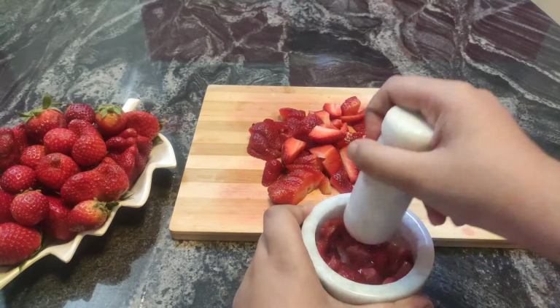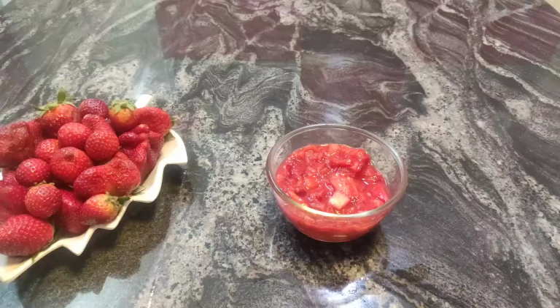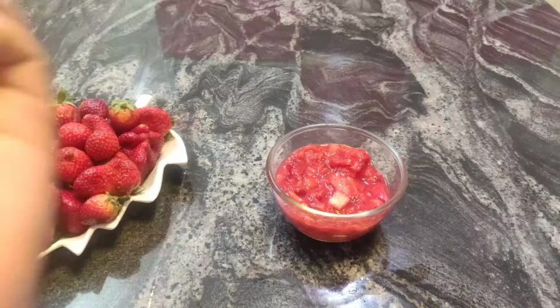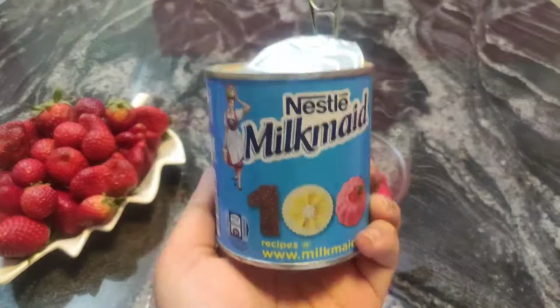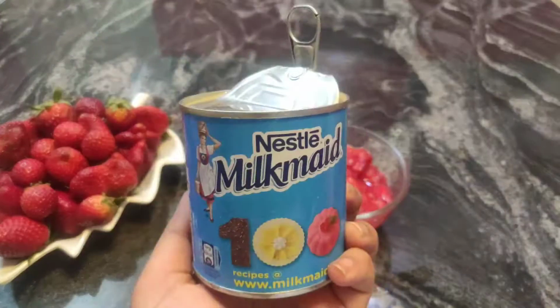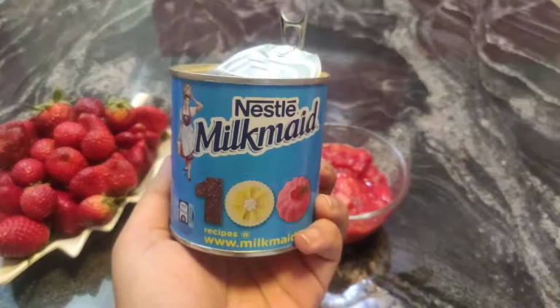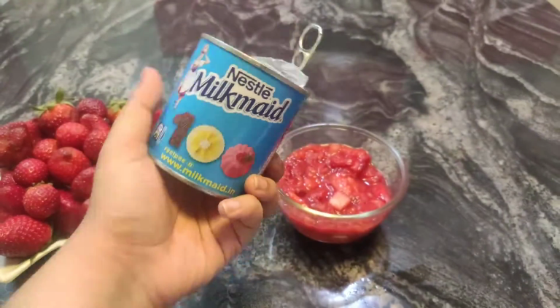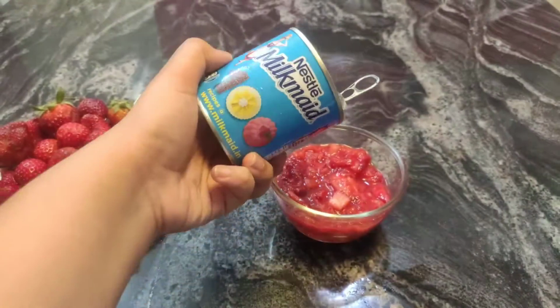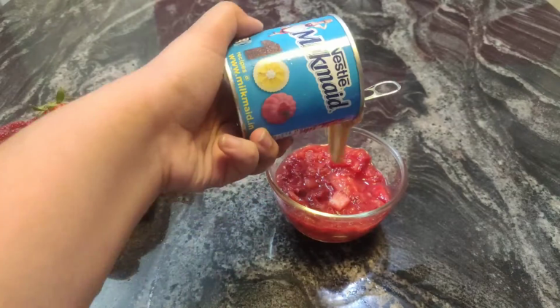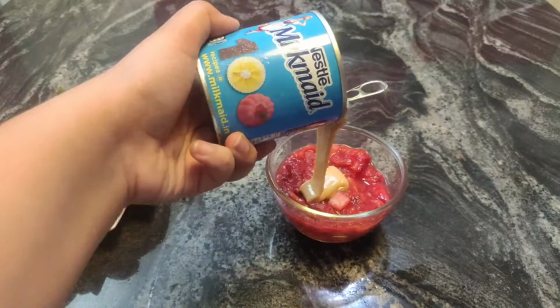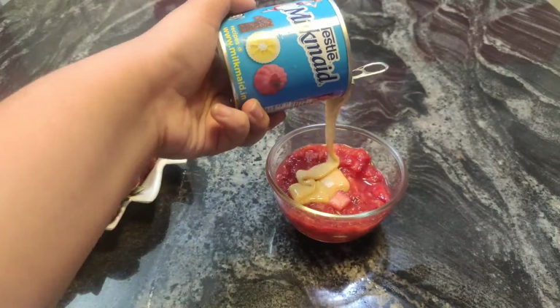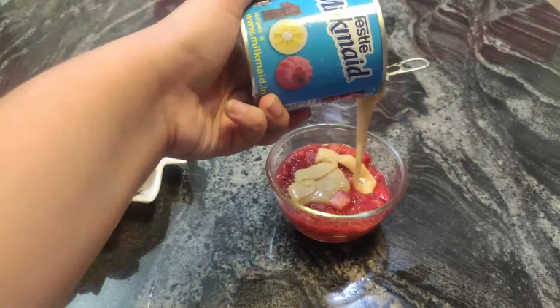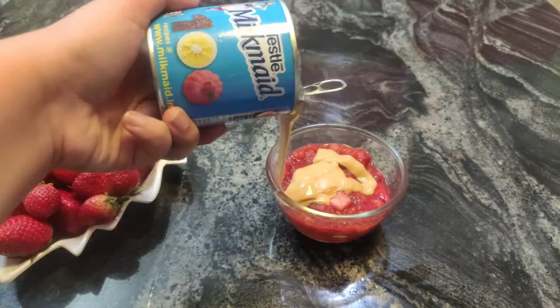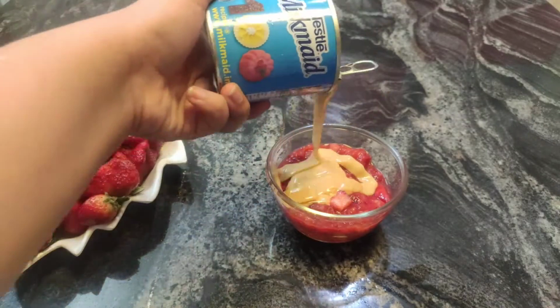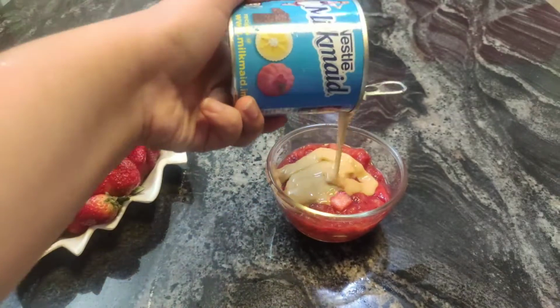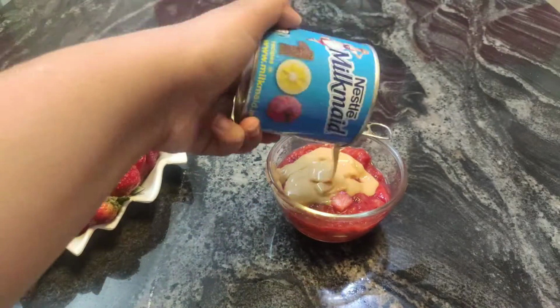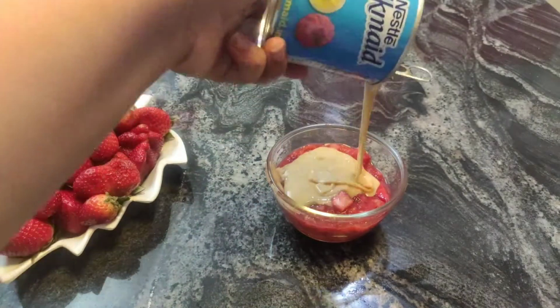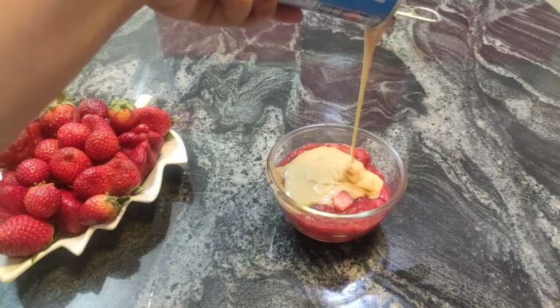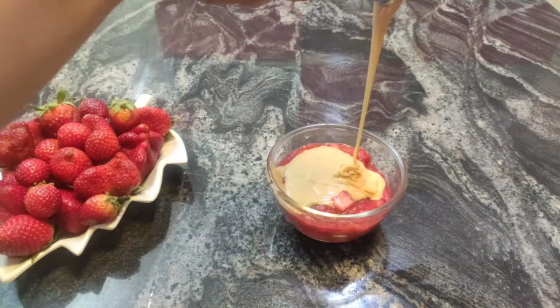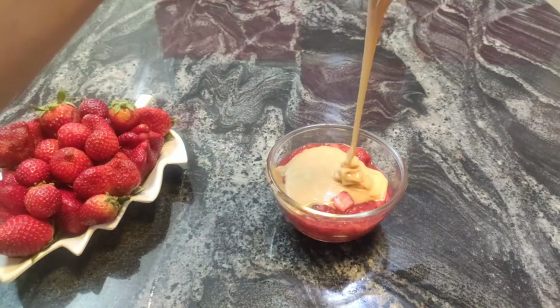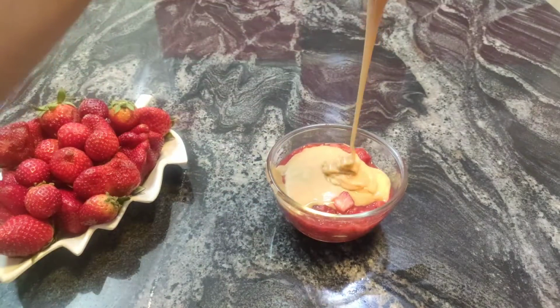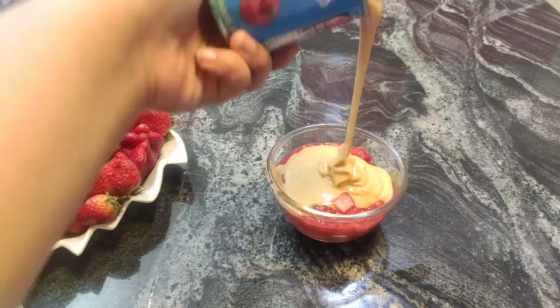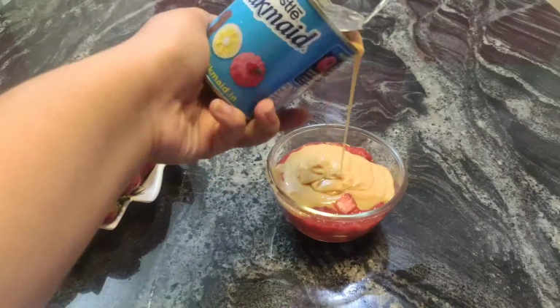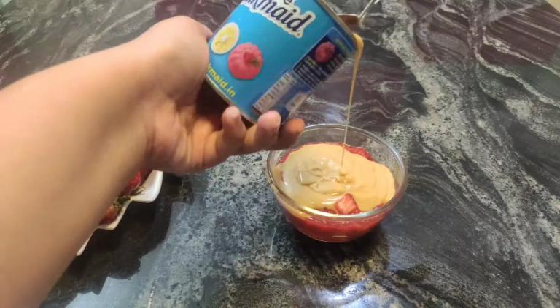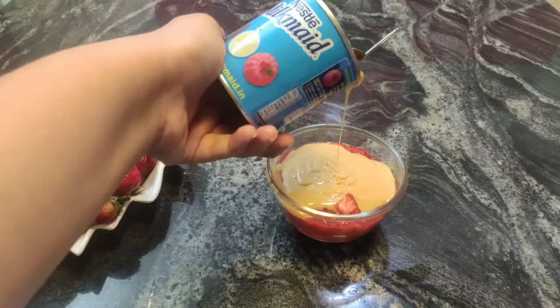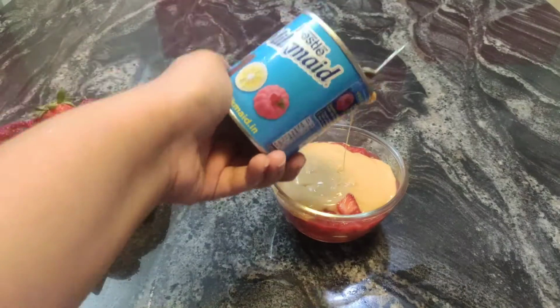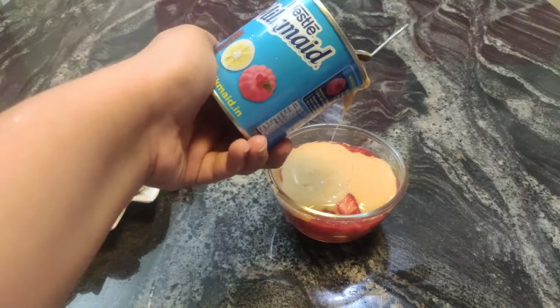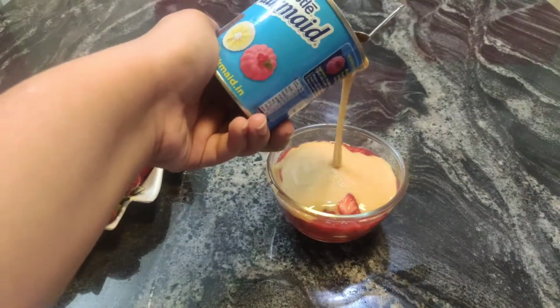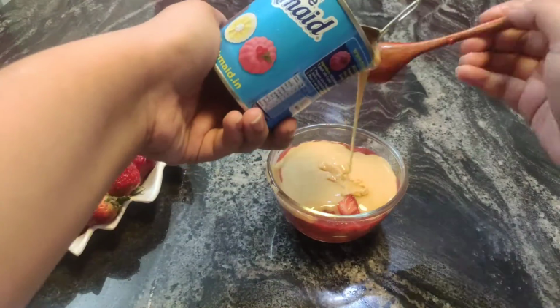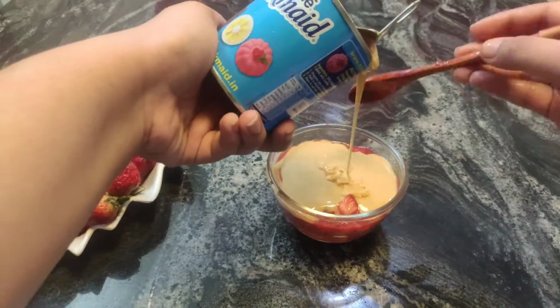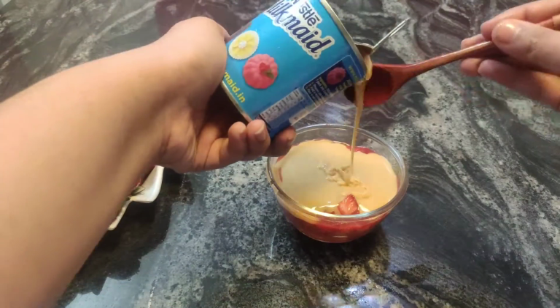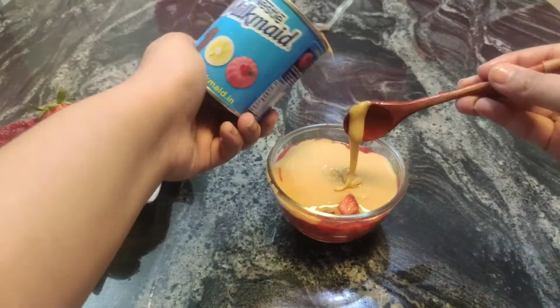To our crushed strawberries, add in half a cup of sweetened condensed milk.